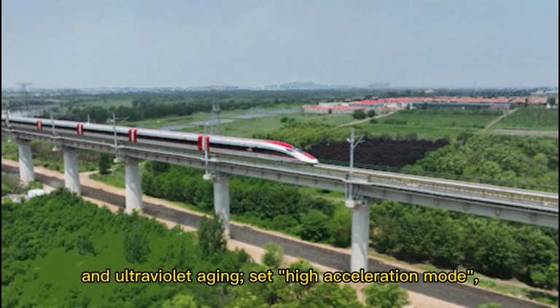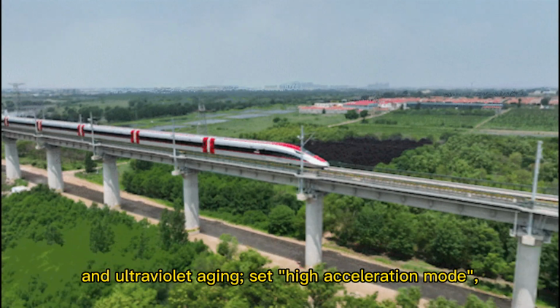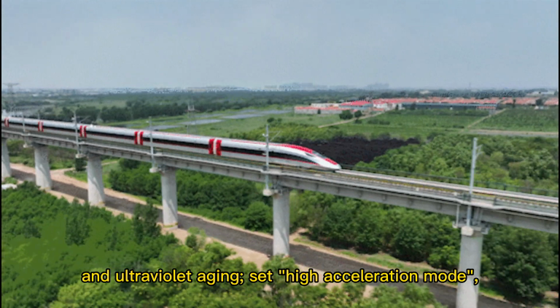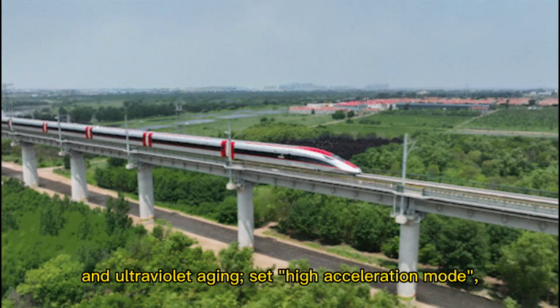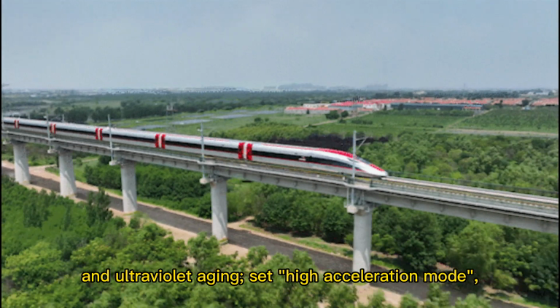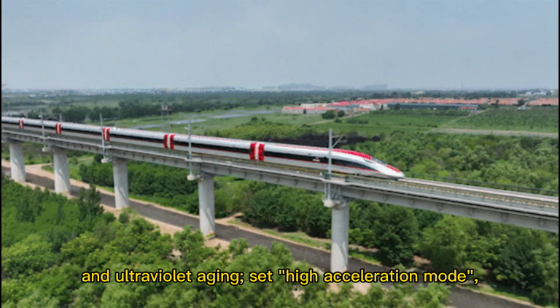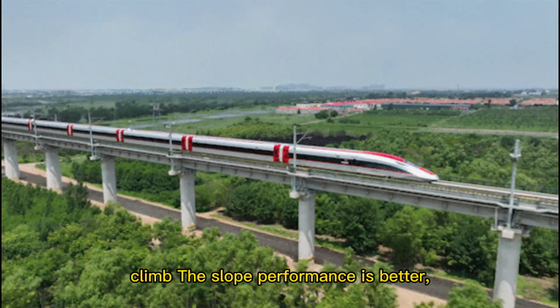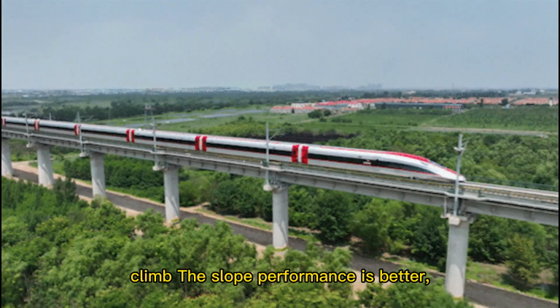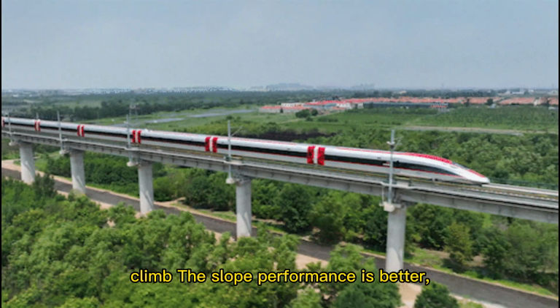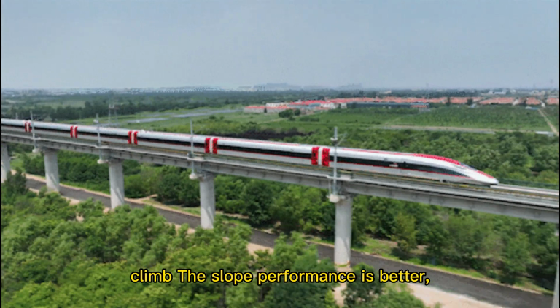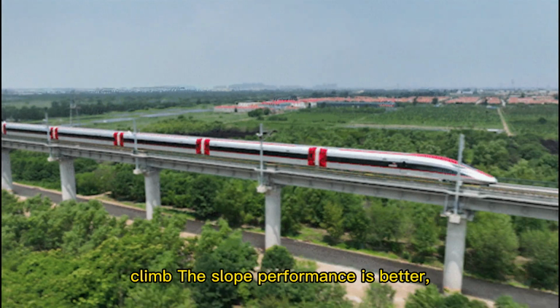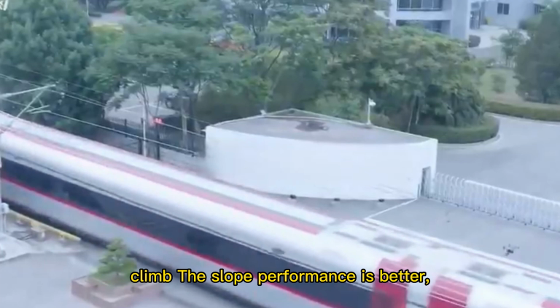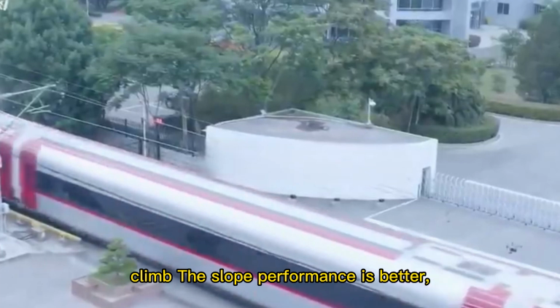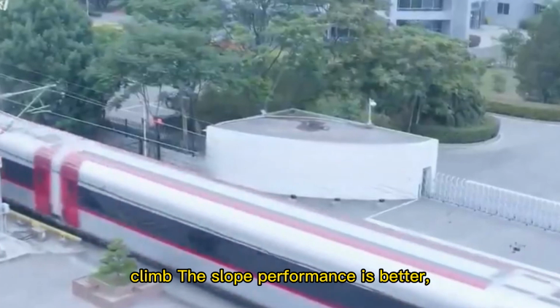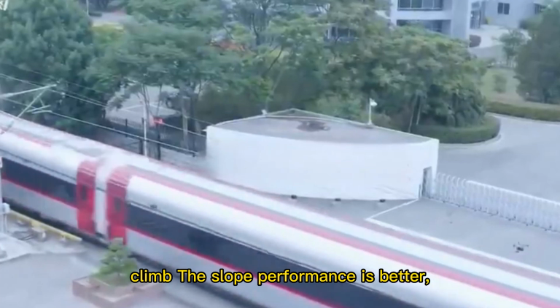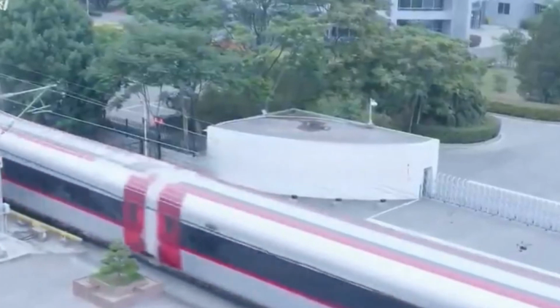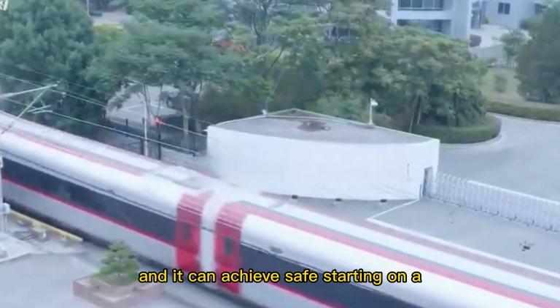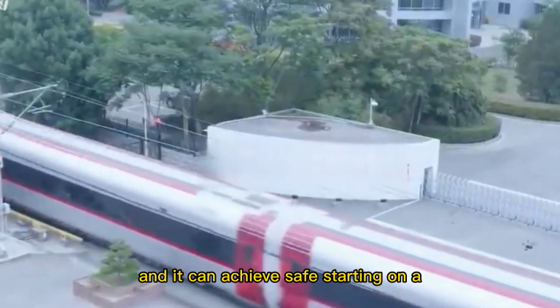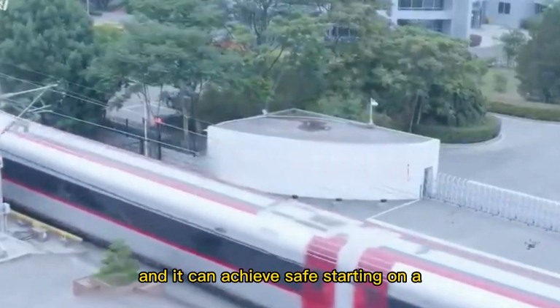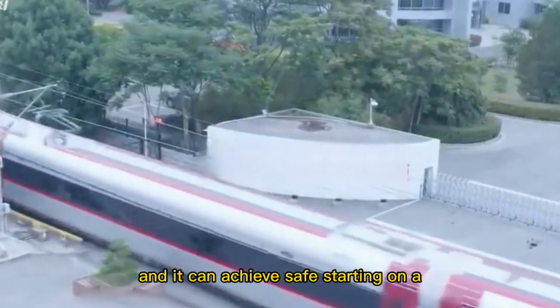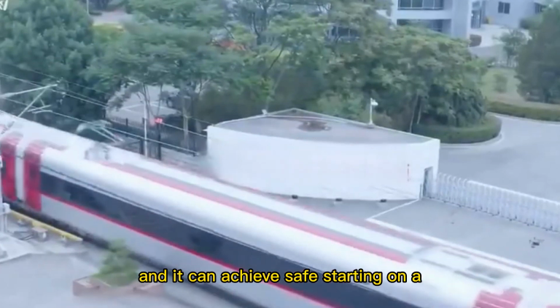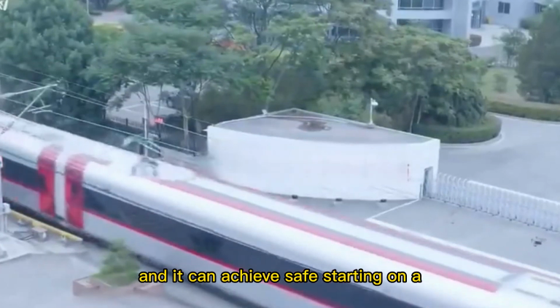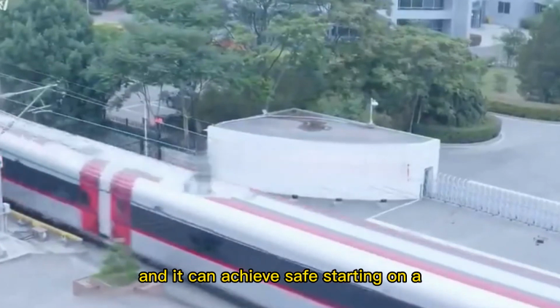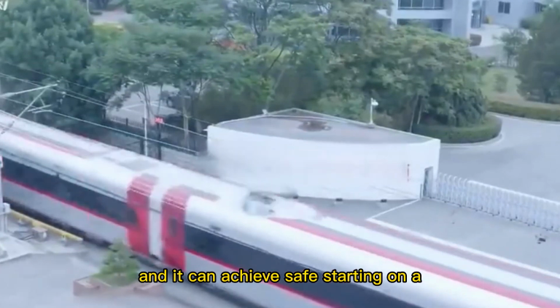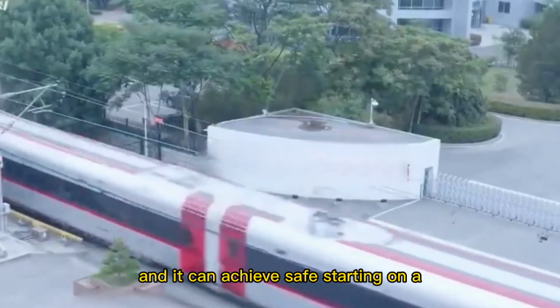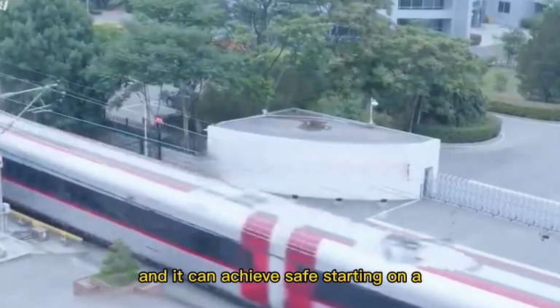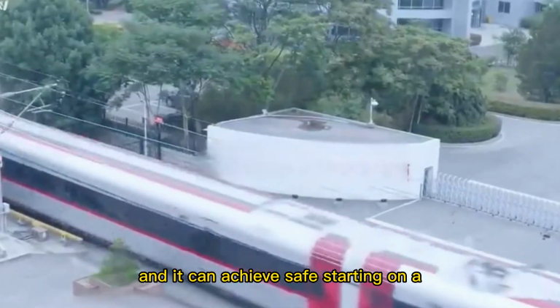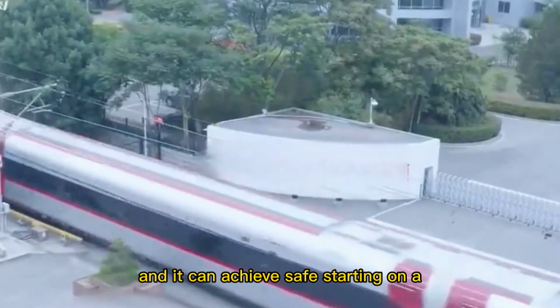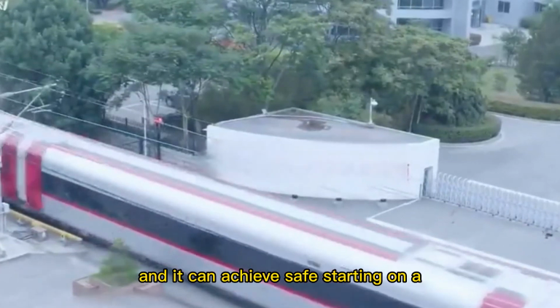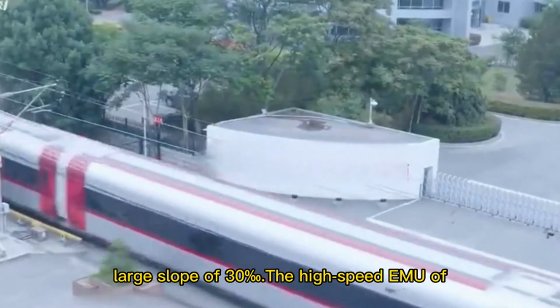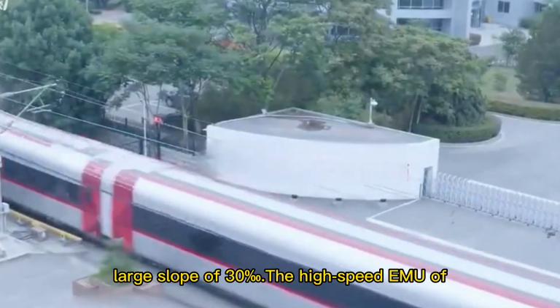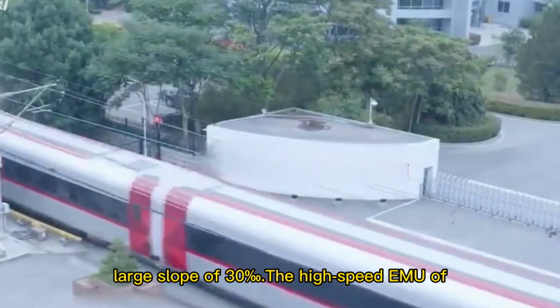An acceleration mode is set, climb-slope performance is better, and it can achieve safe starting on a large slope of 30 per thousand.